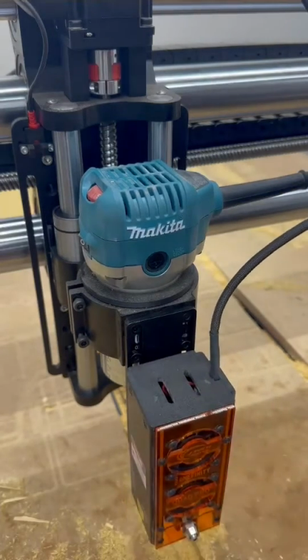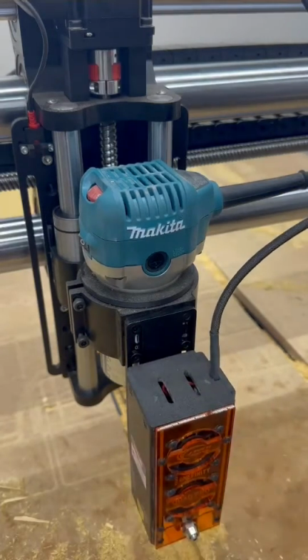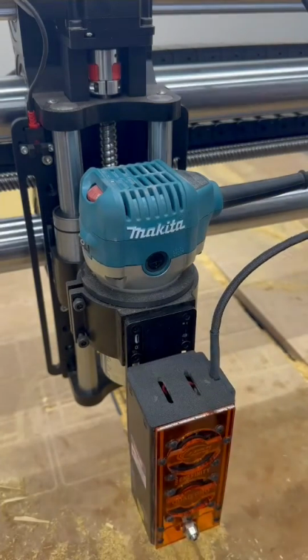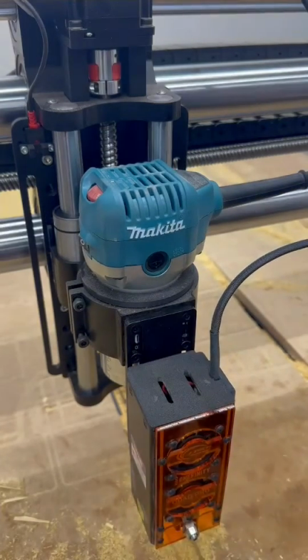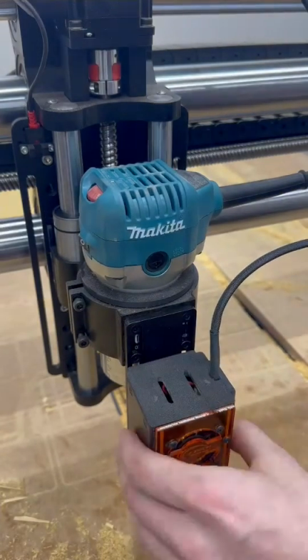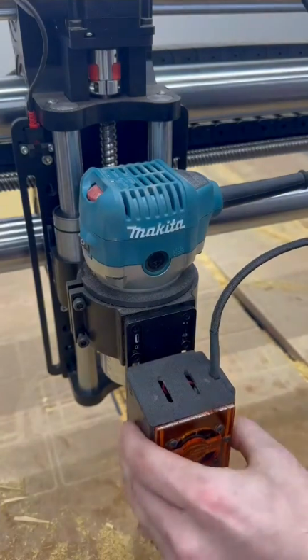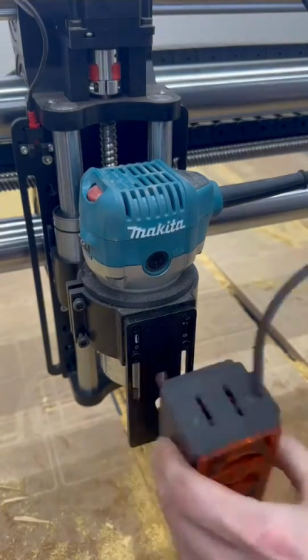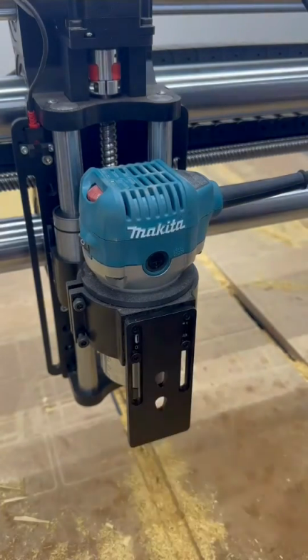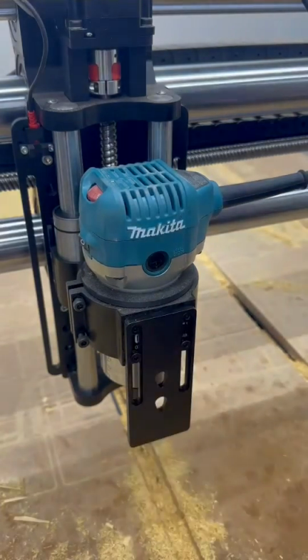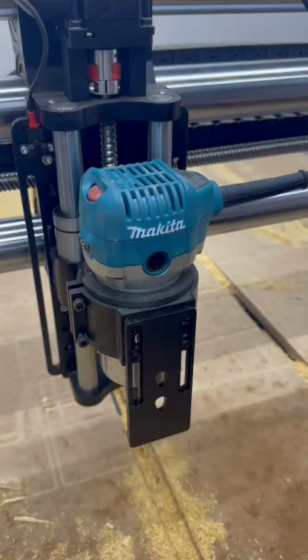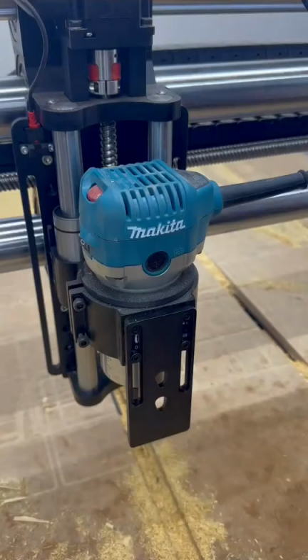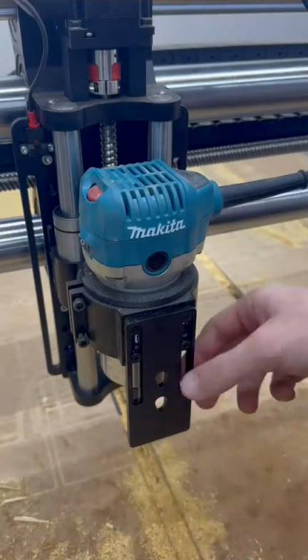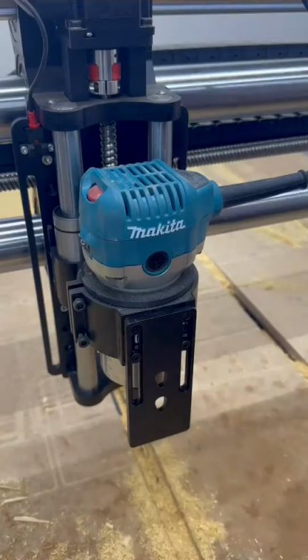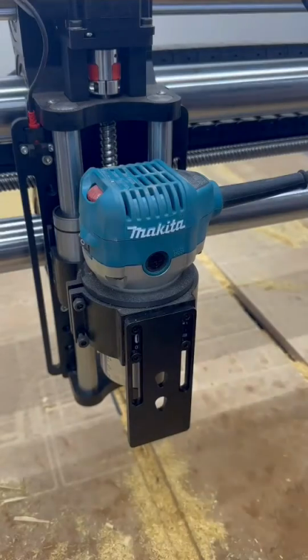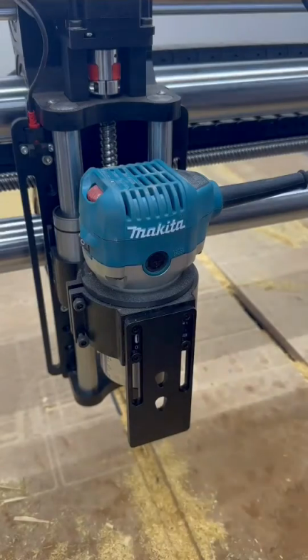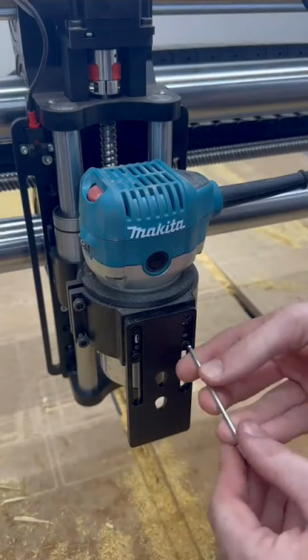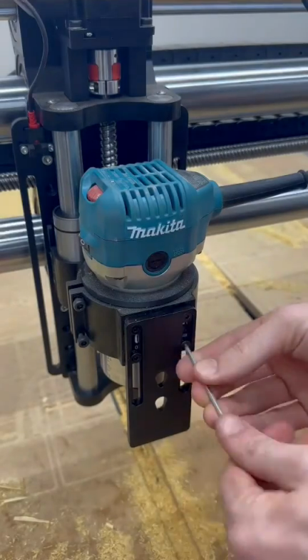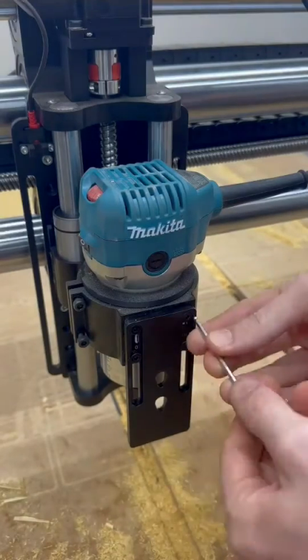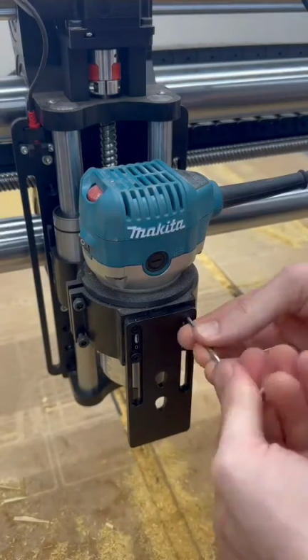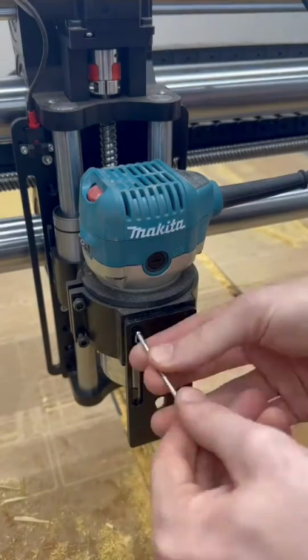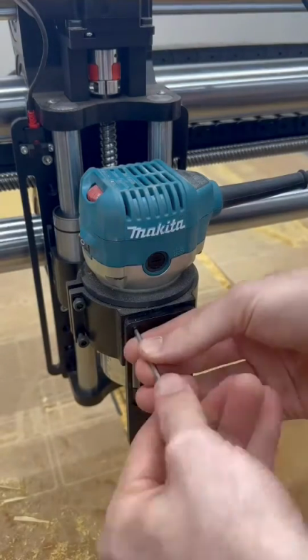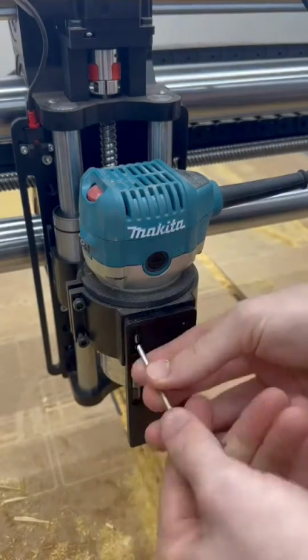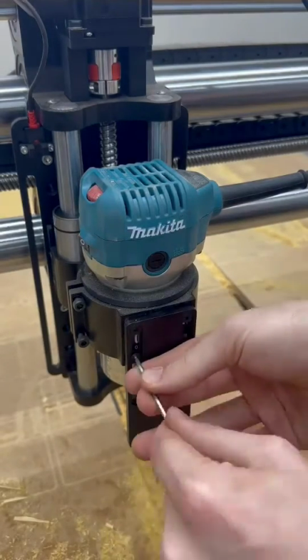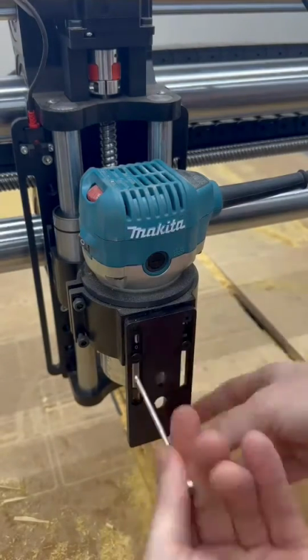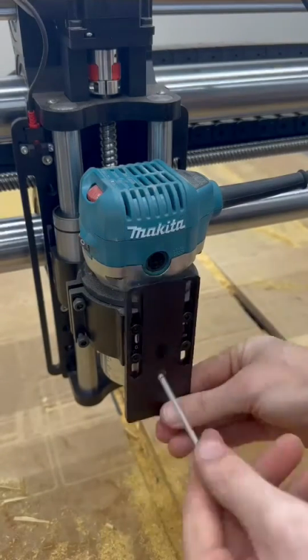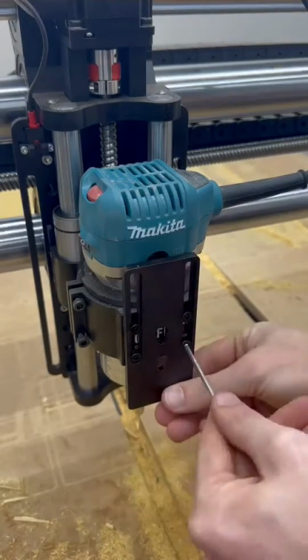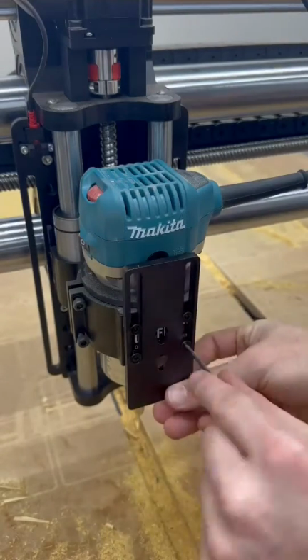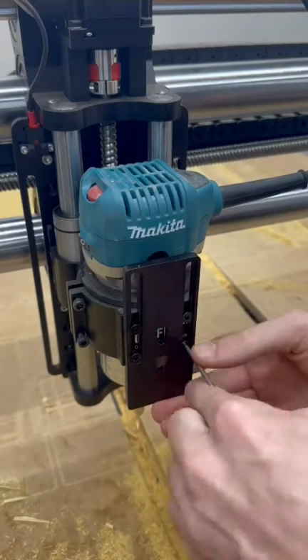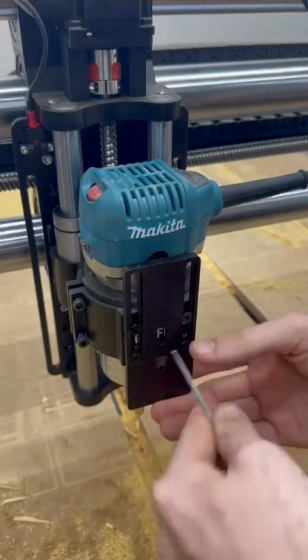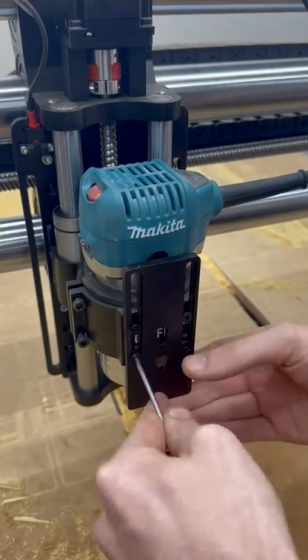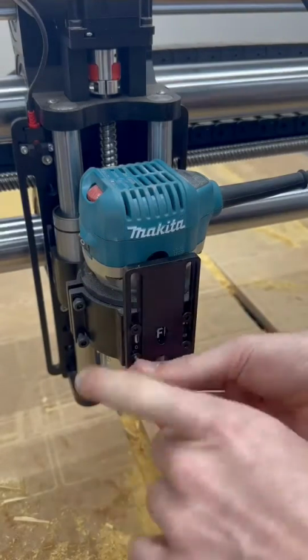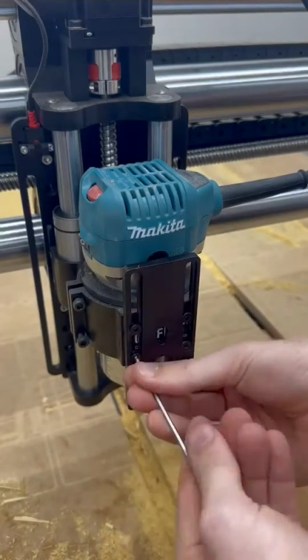Once you're done with the laser just take it off, move the mount back up and tighten it down, and you're ready to get back to cutting.